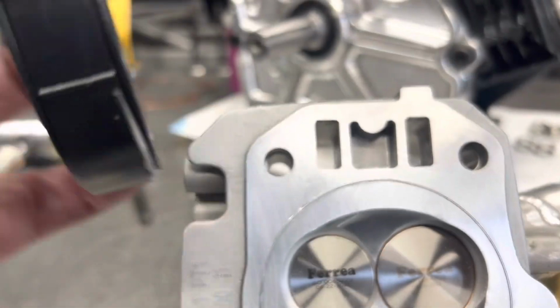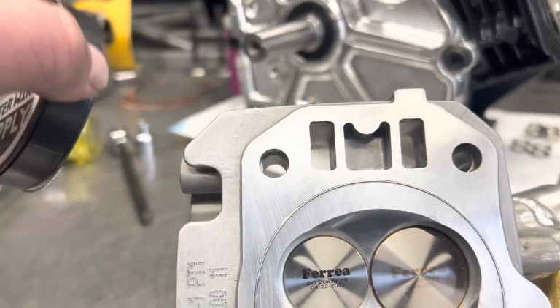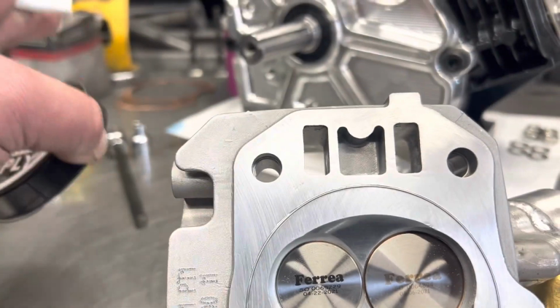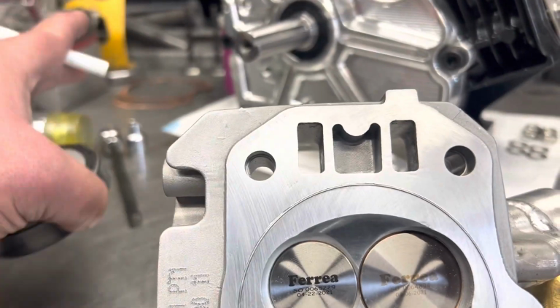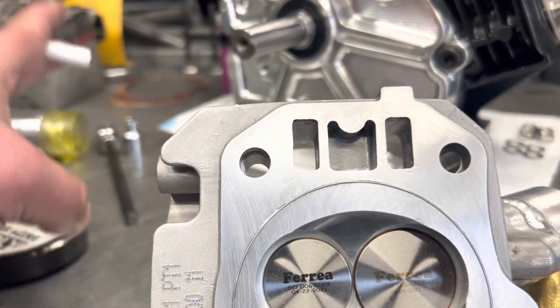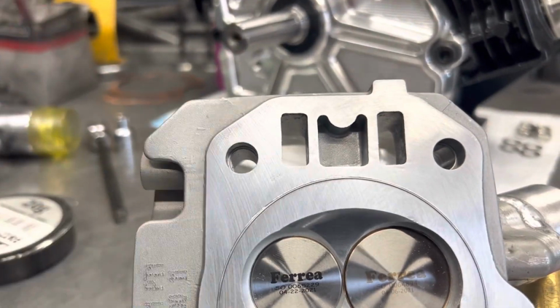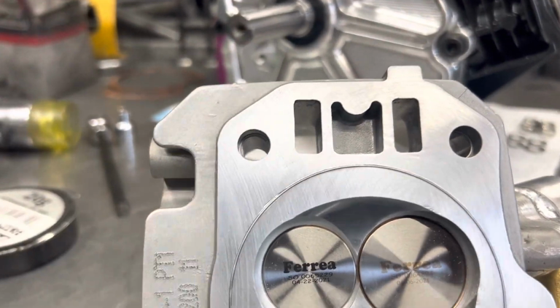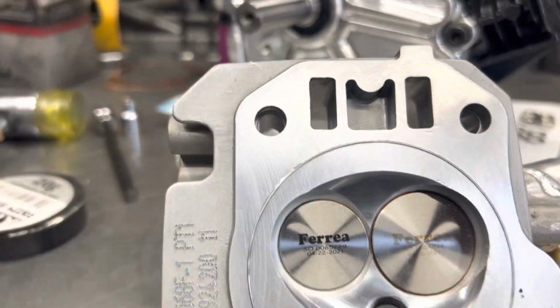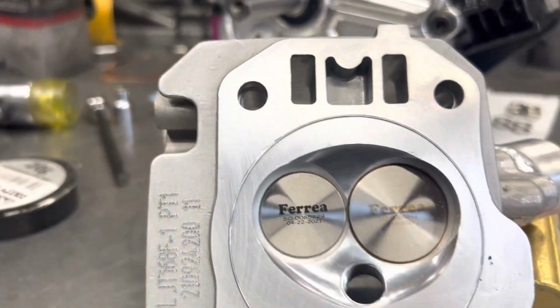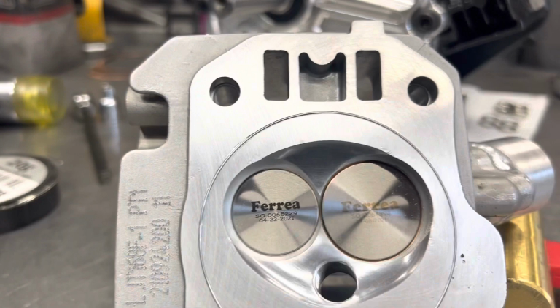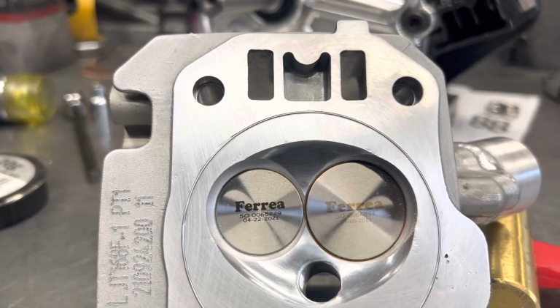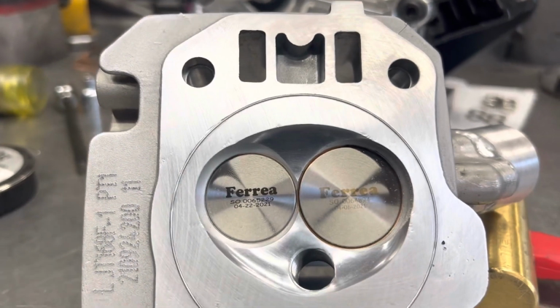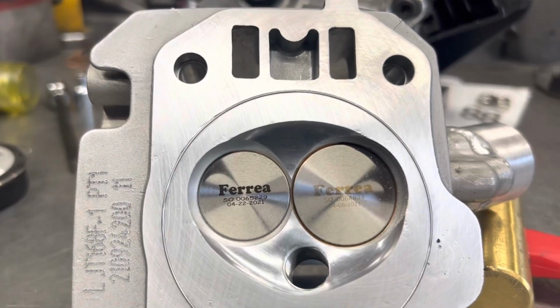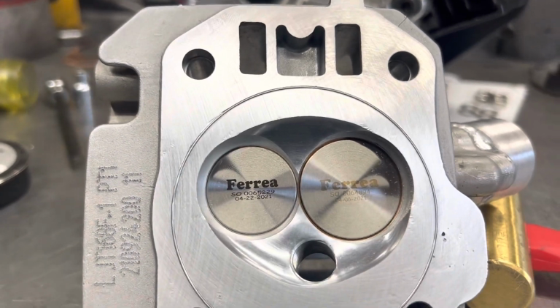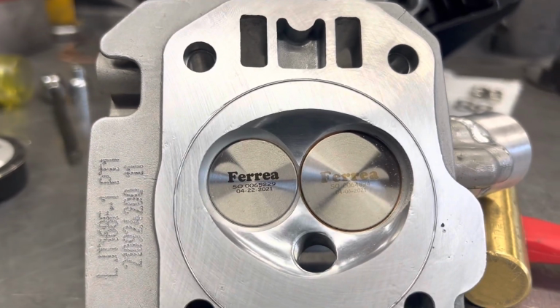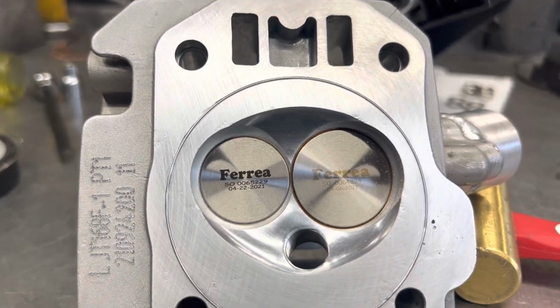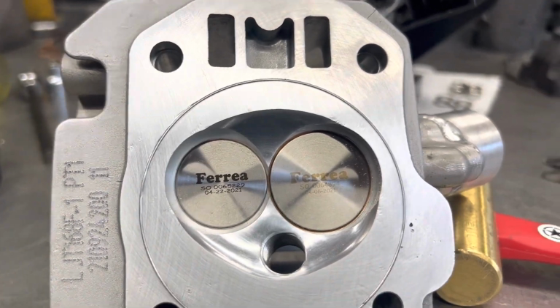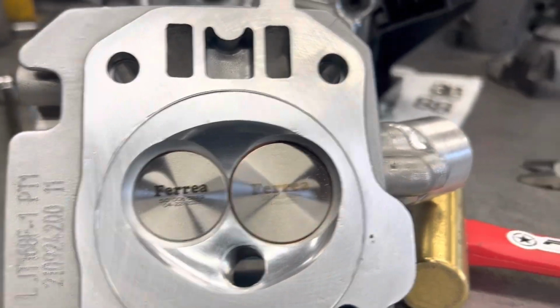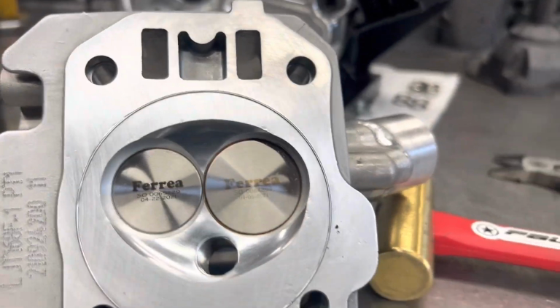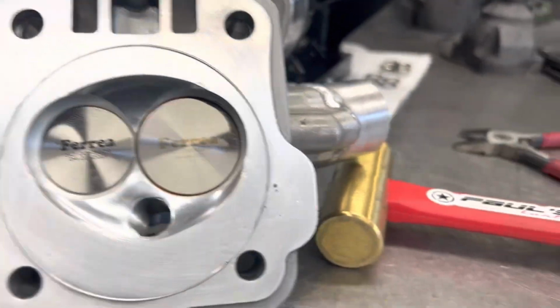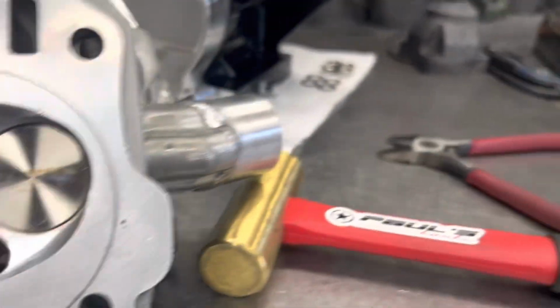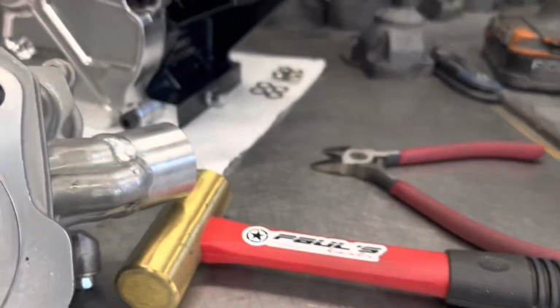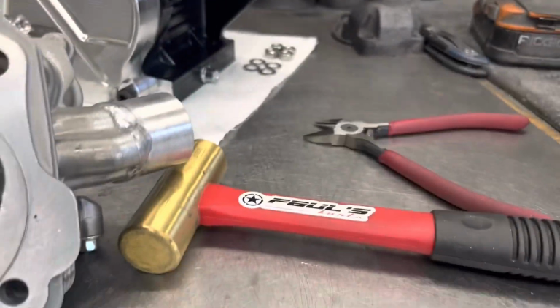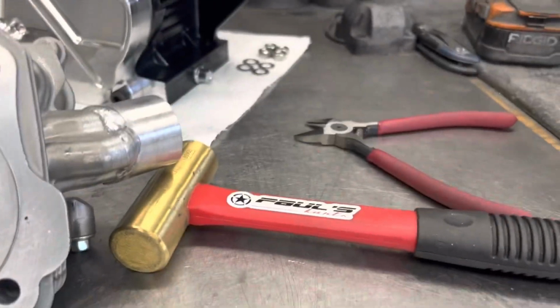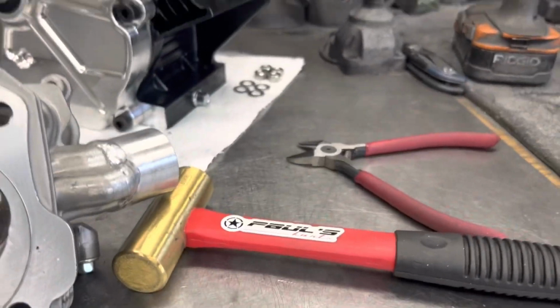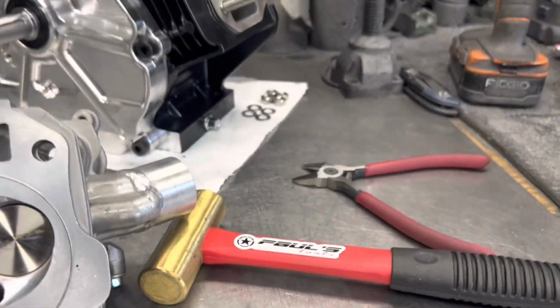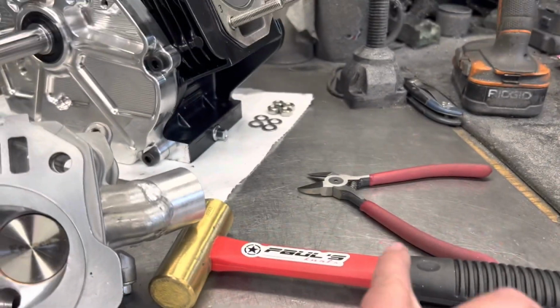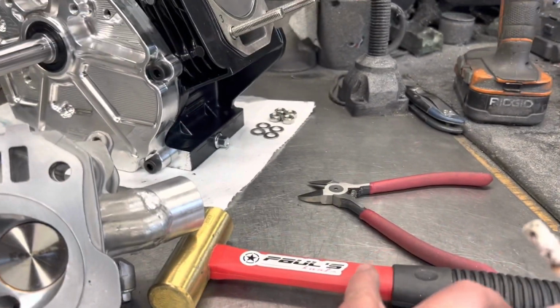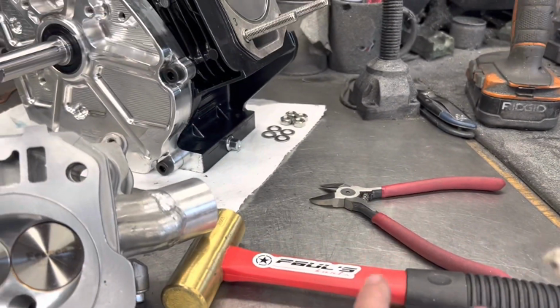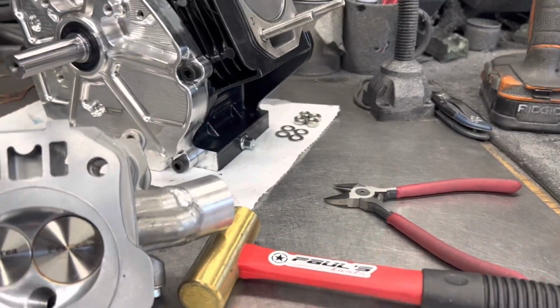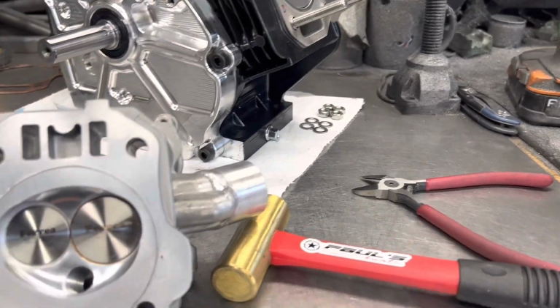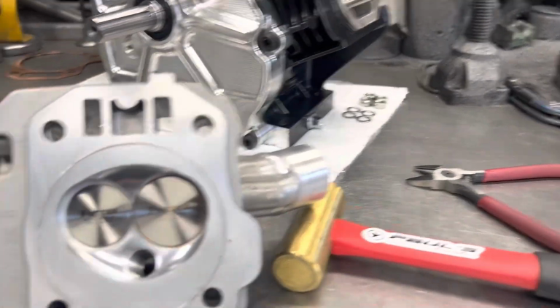Once you get the groove cut, it's pretty simple. Just tap in the wire and get a little pair of snips.